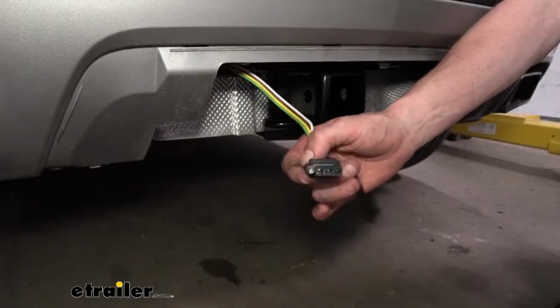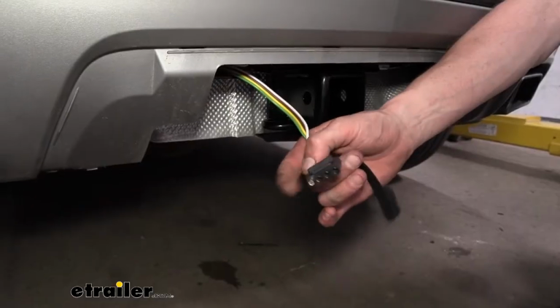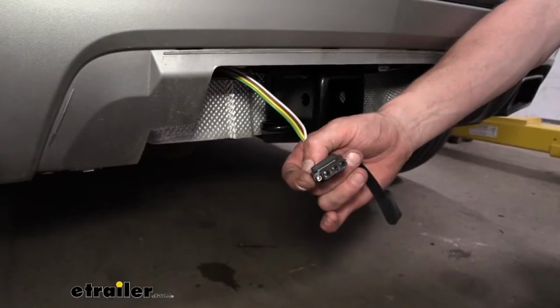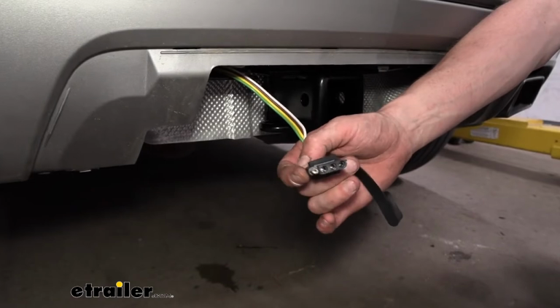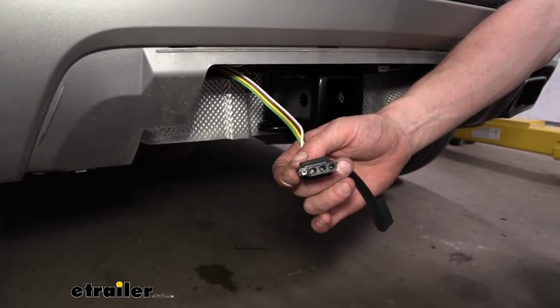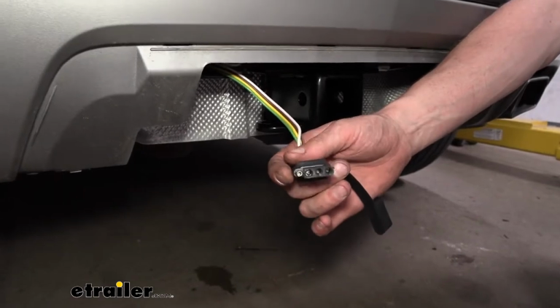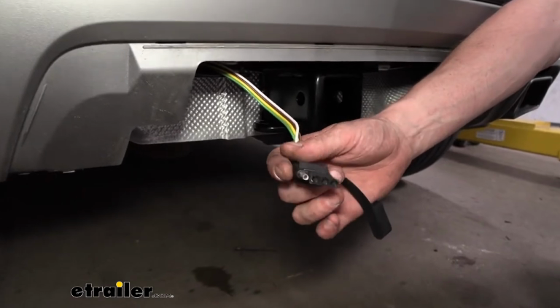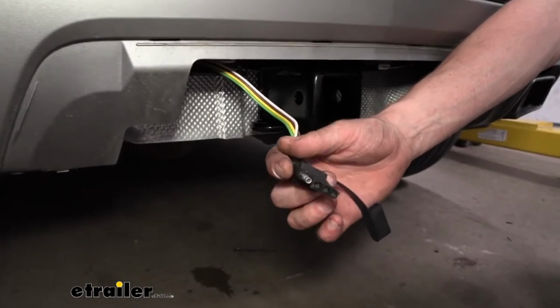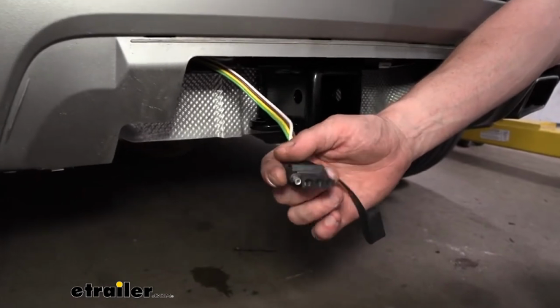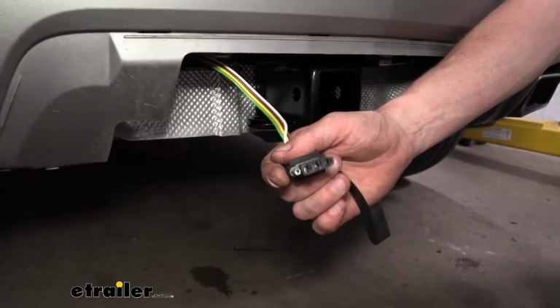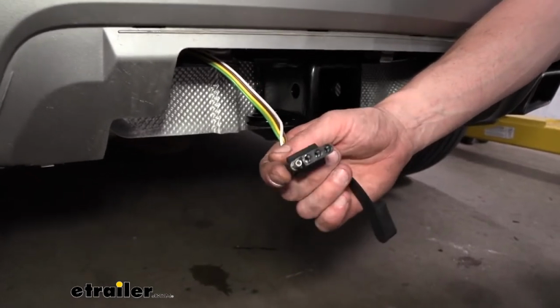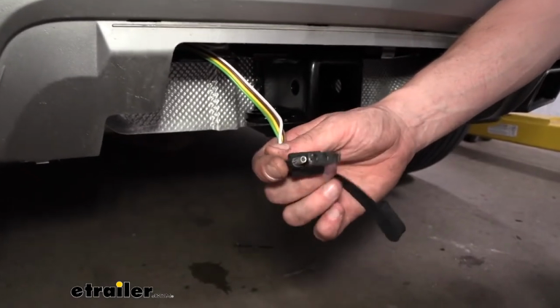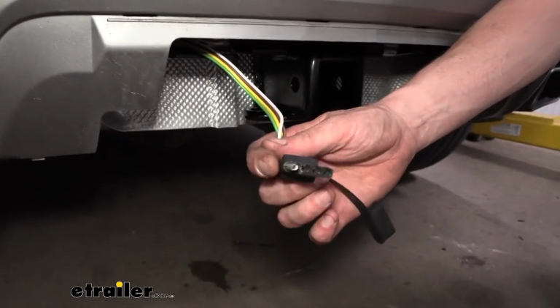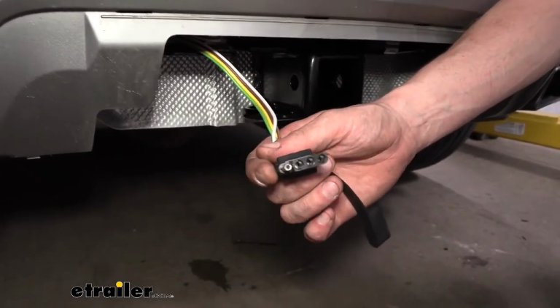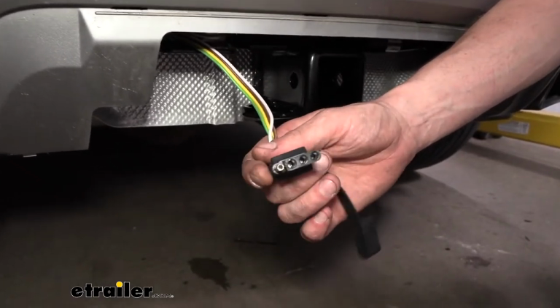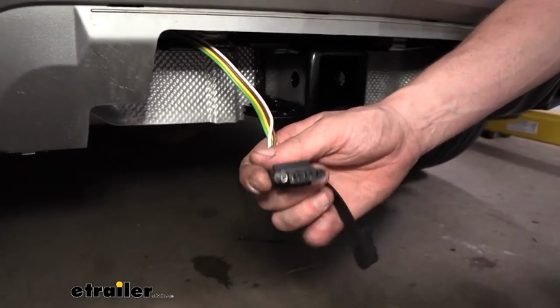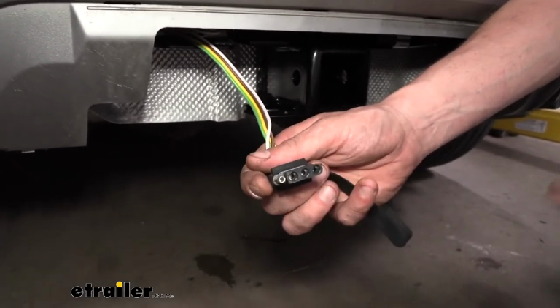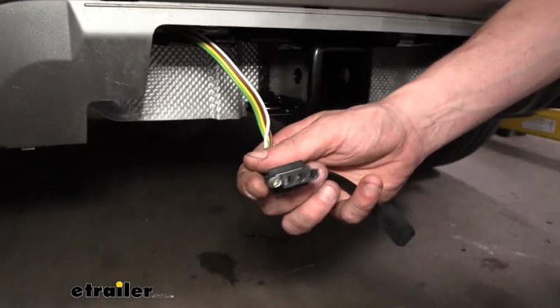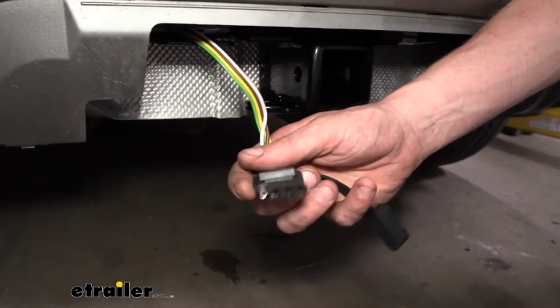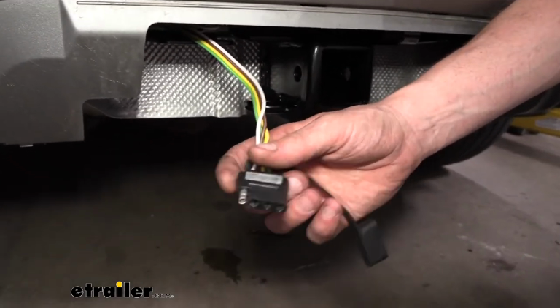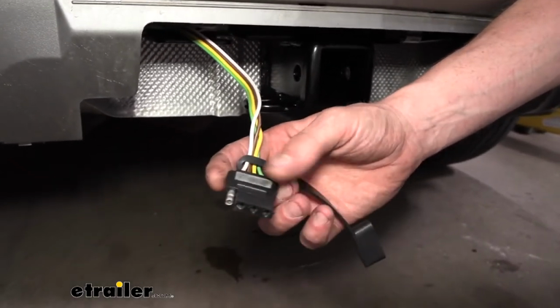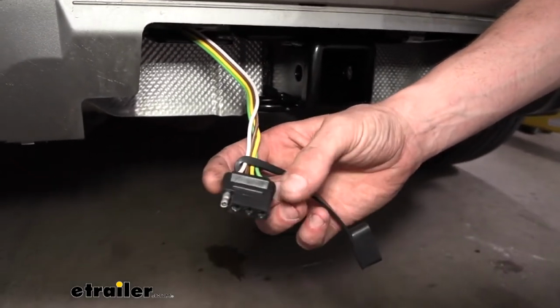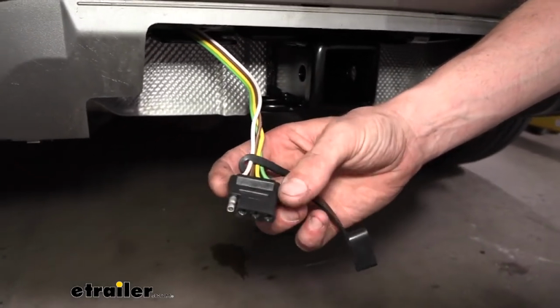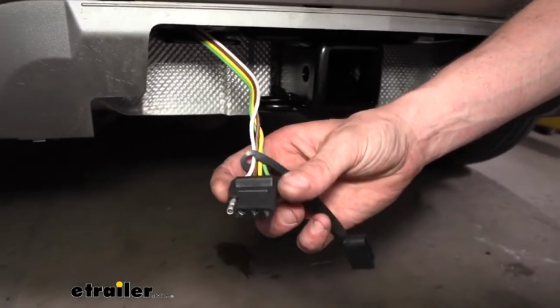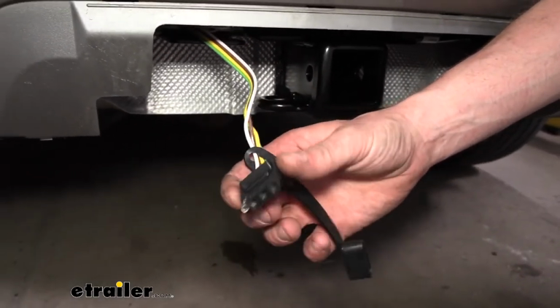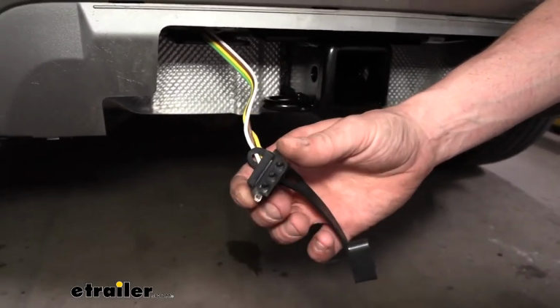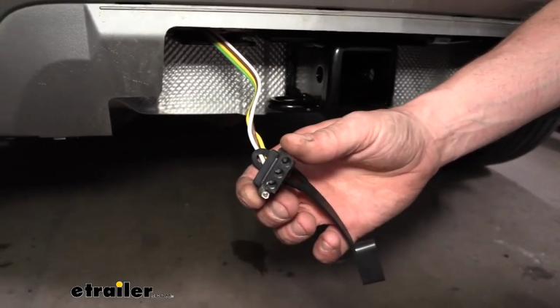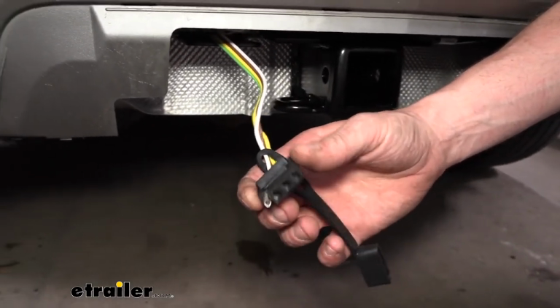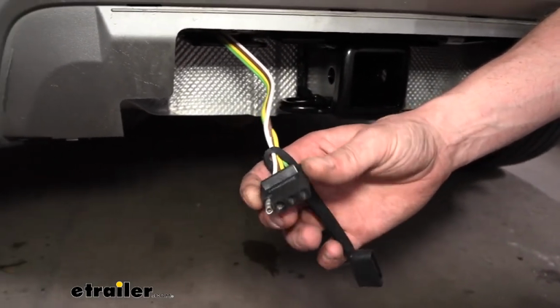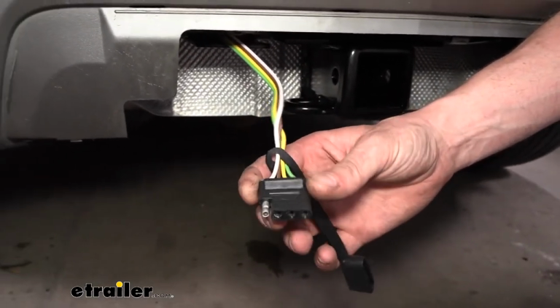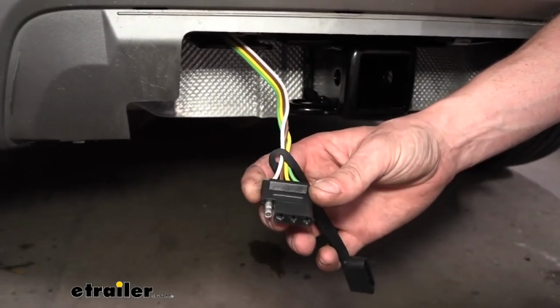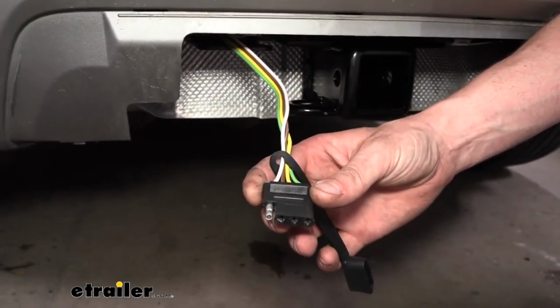So we've taken a look at some of the features of our connector here. Why don't you follow along with me in the shop and we'll show you how to get it installed.